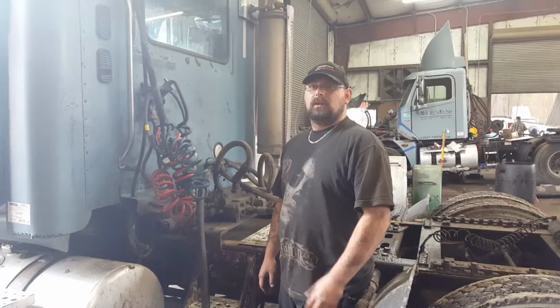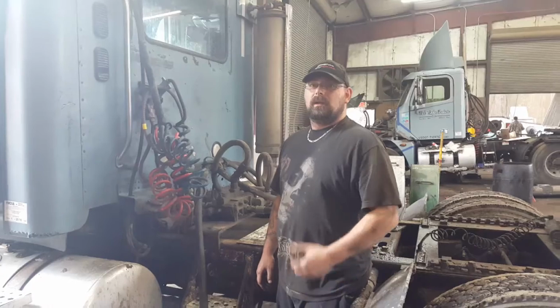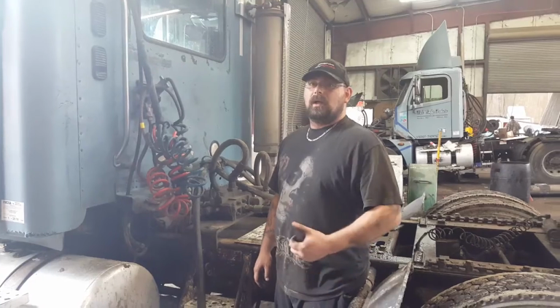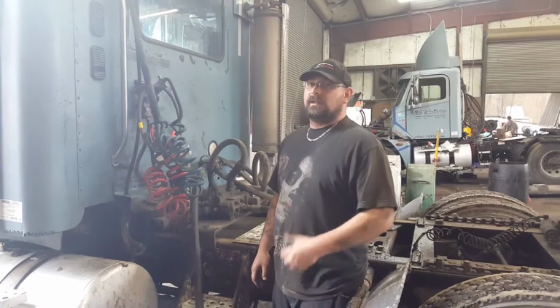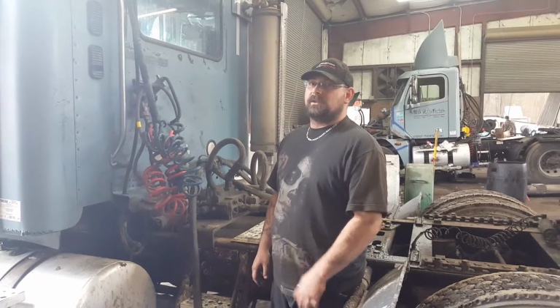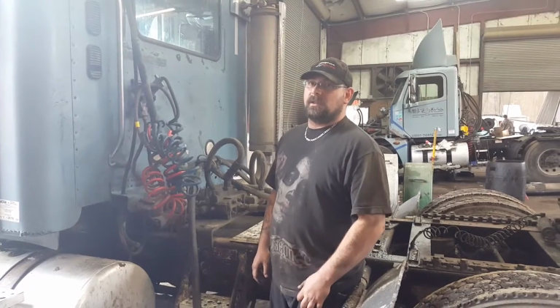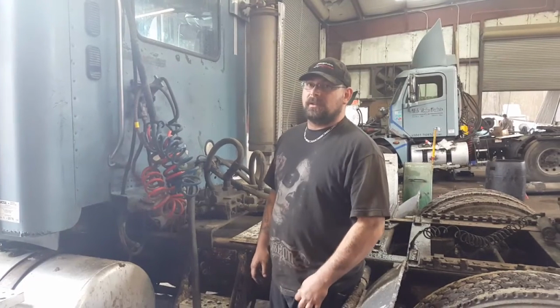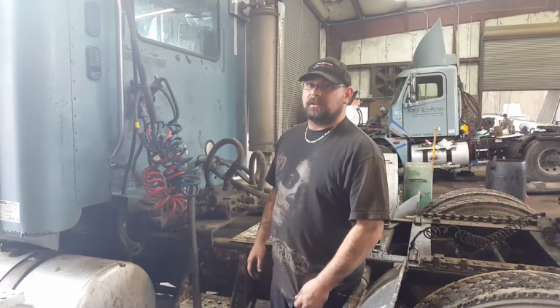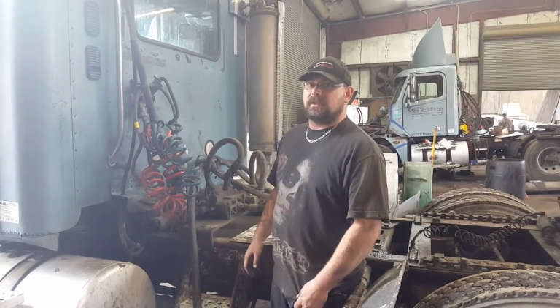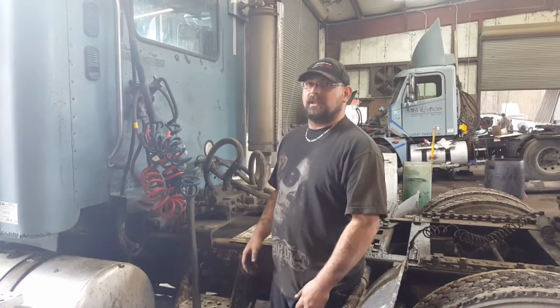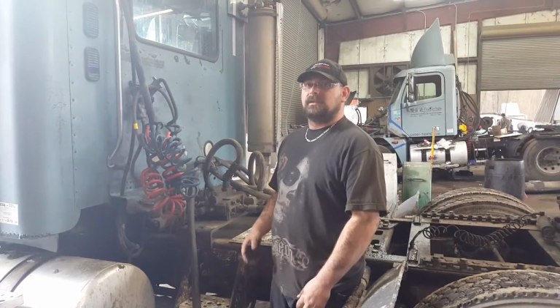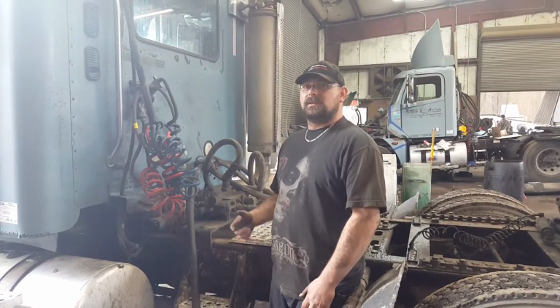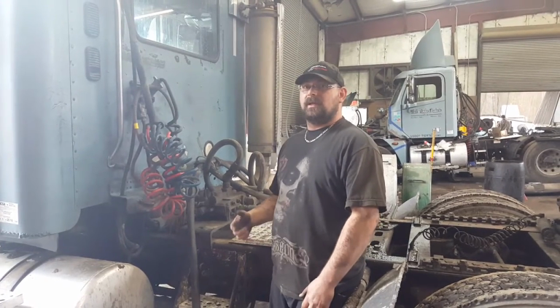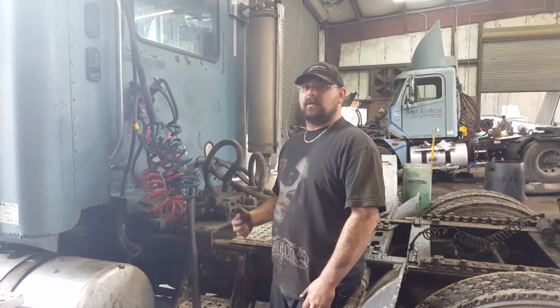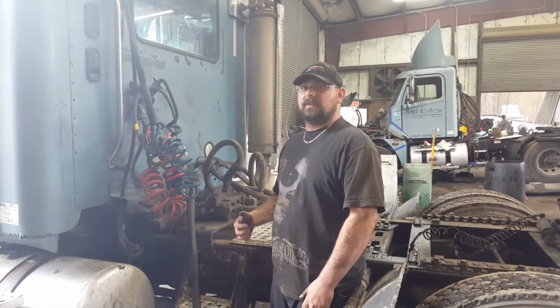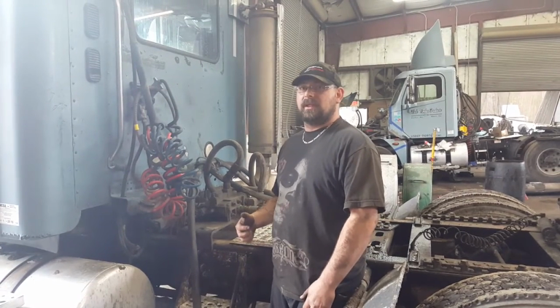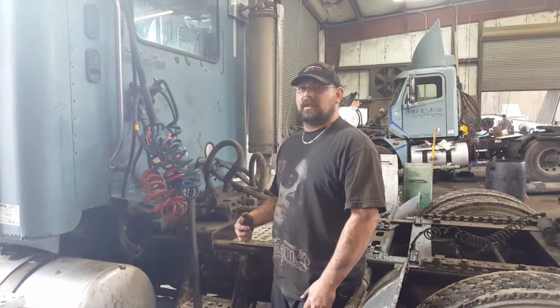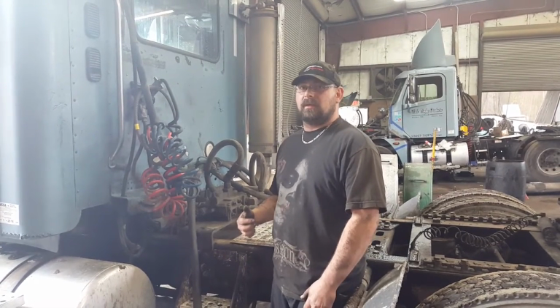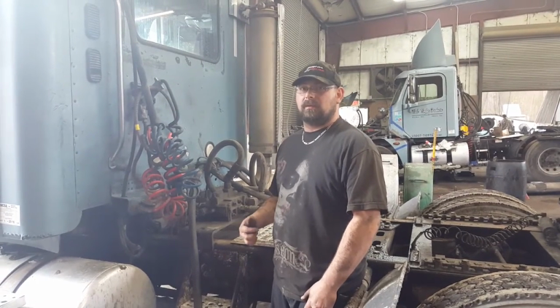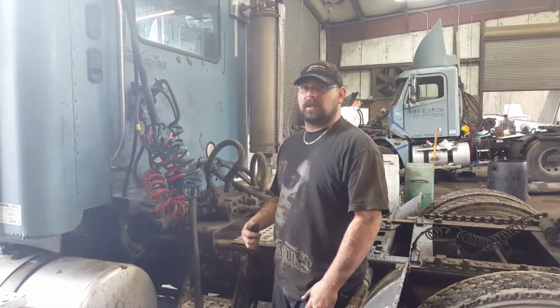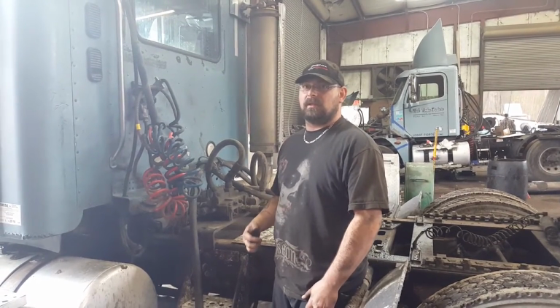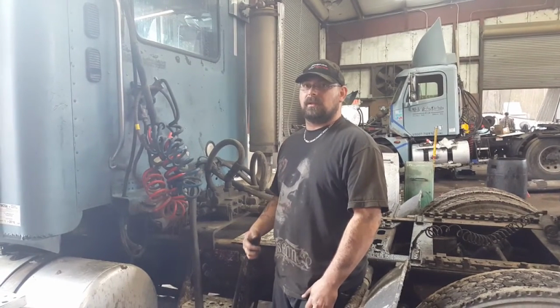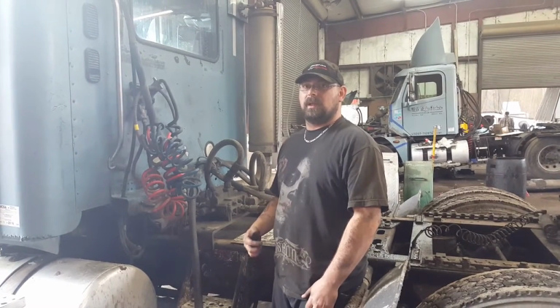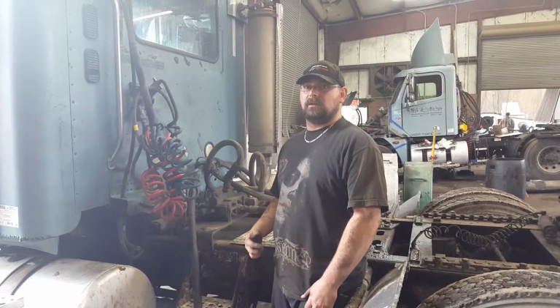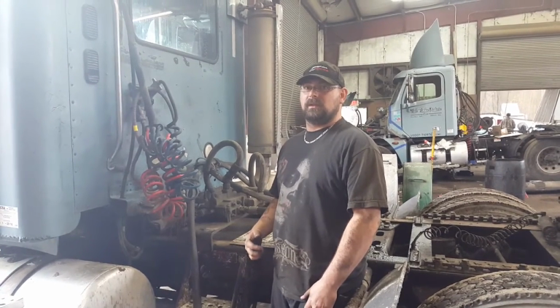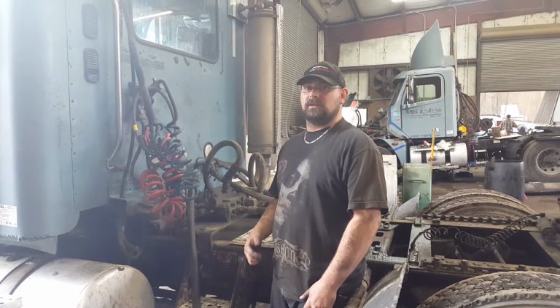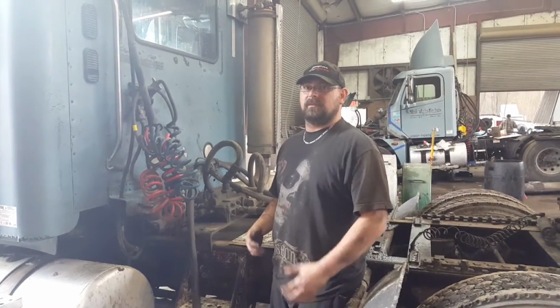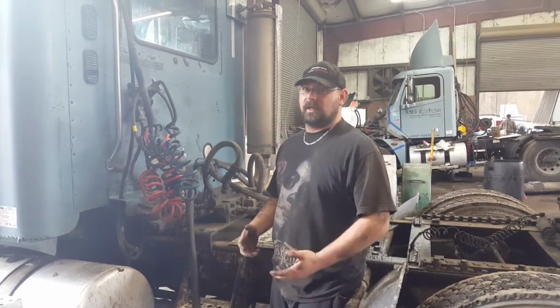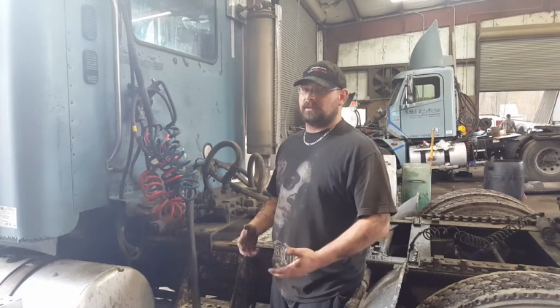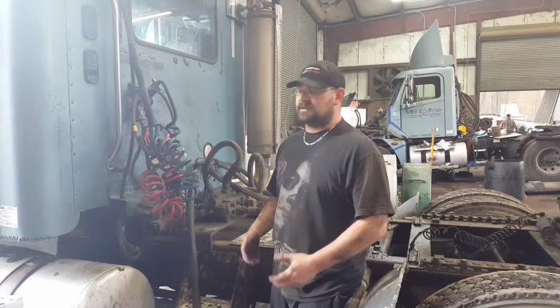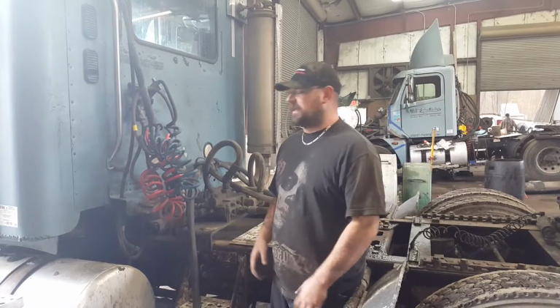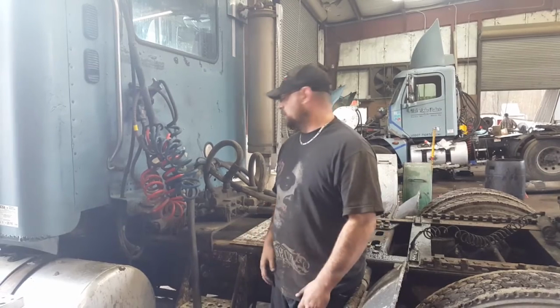Hi, this is Sean here at JTEC. Today we're going to be checking out a whole entire hydraulic system and how to inspect it.